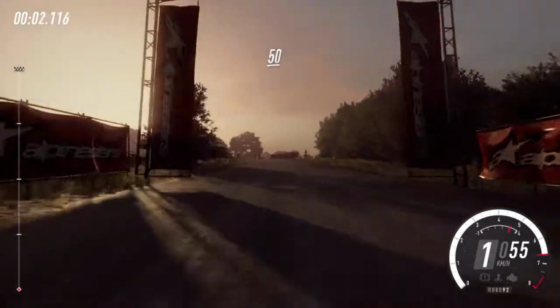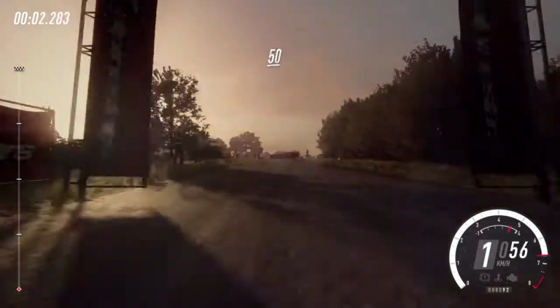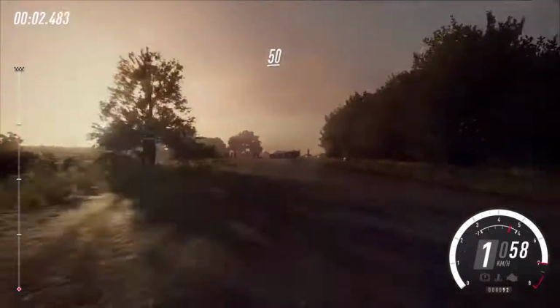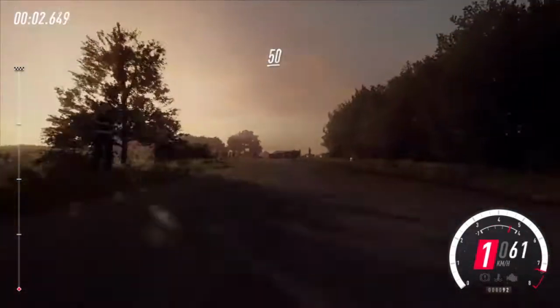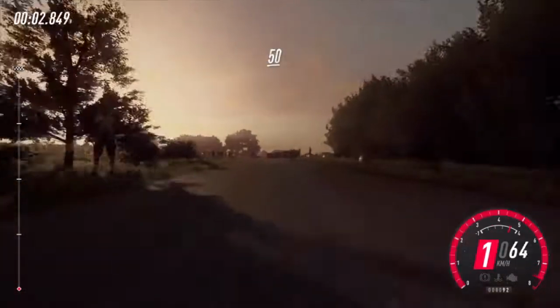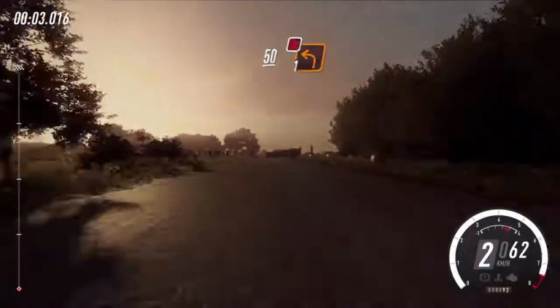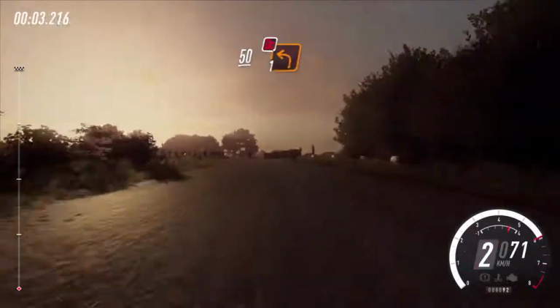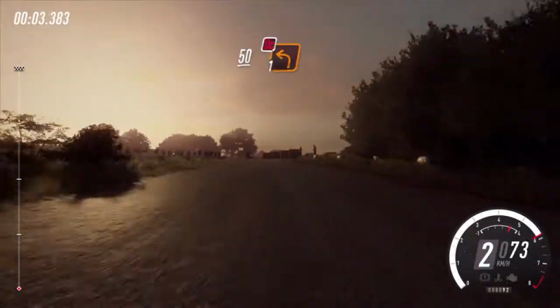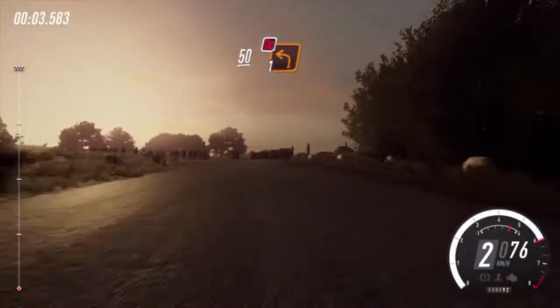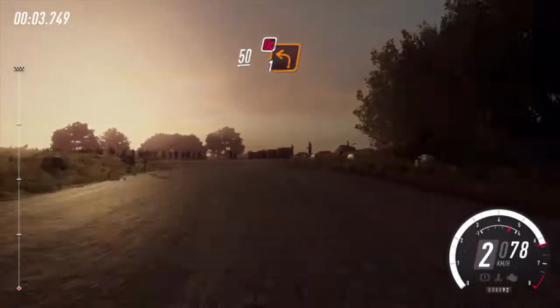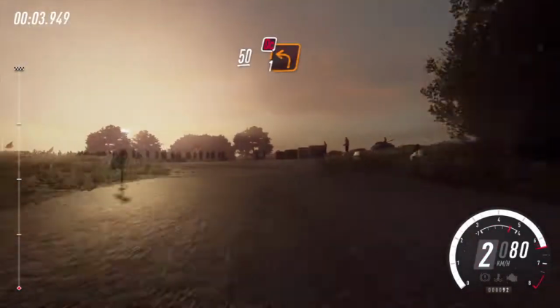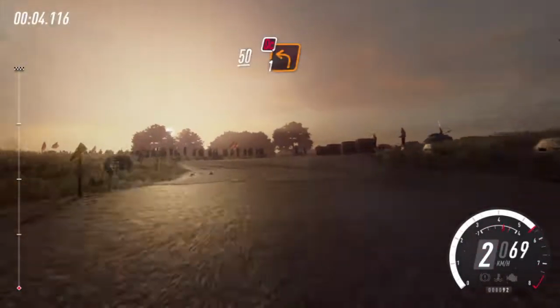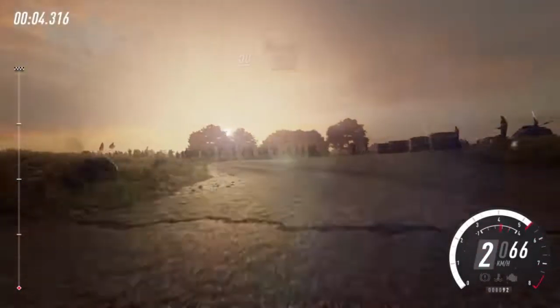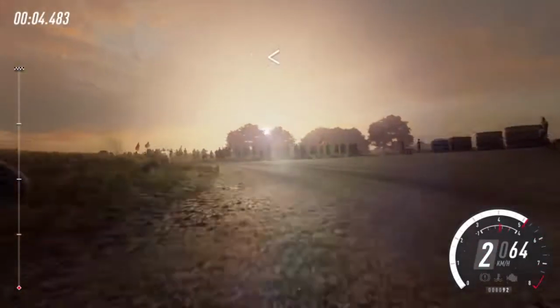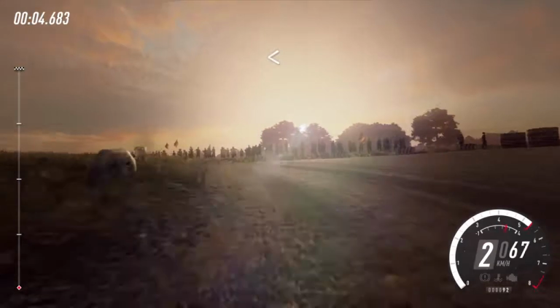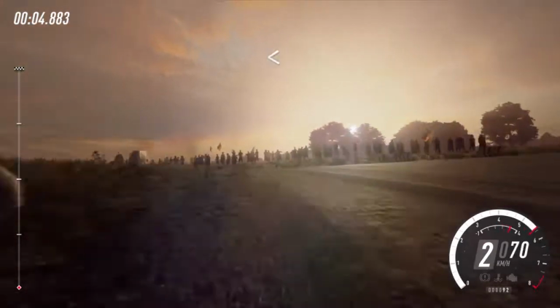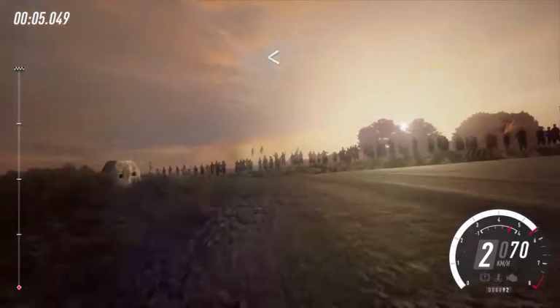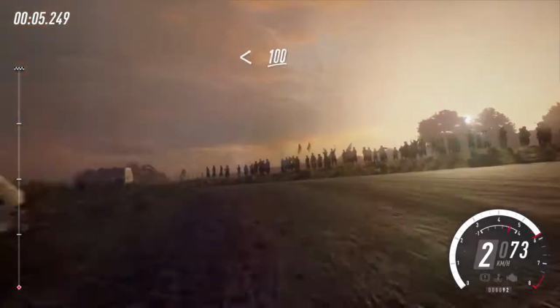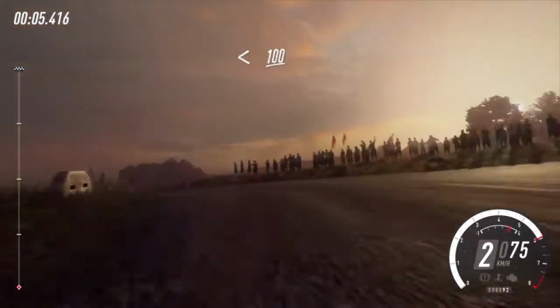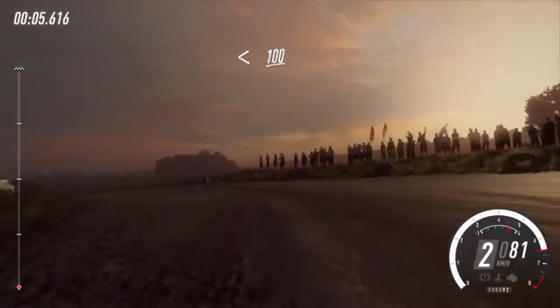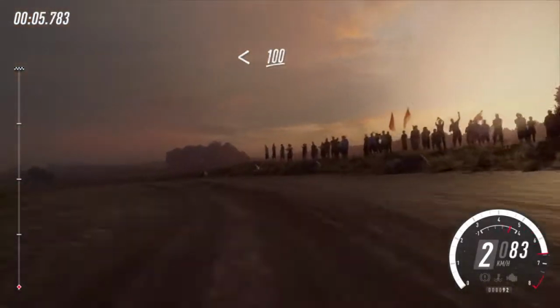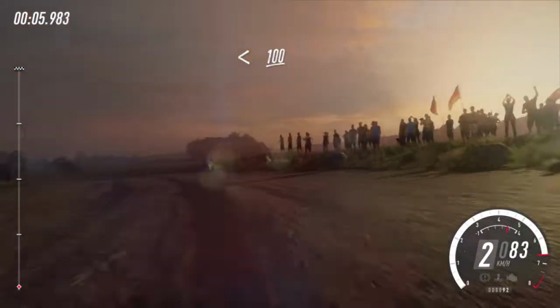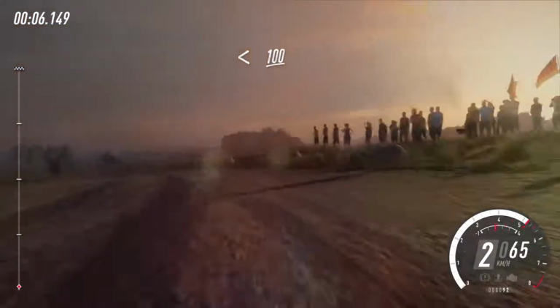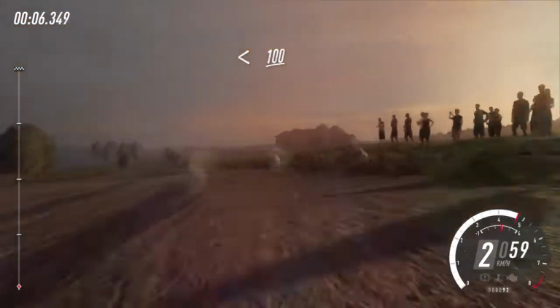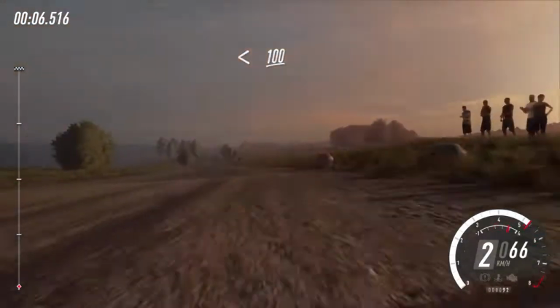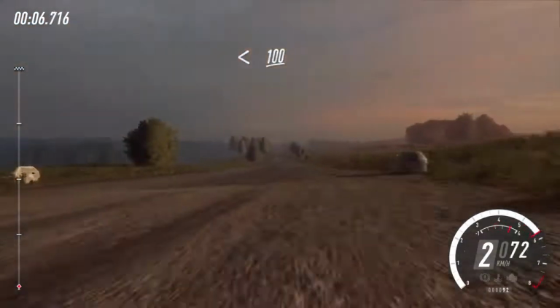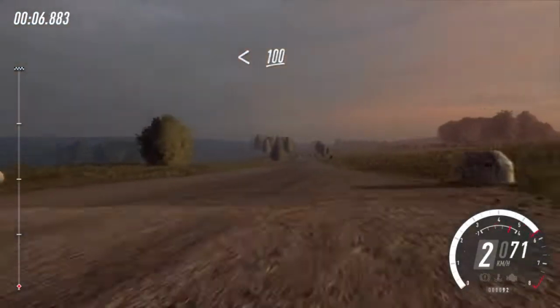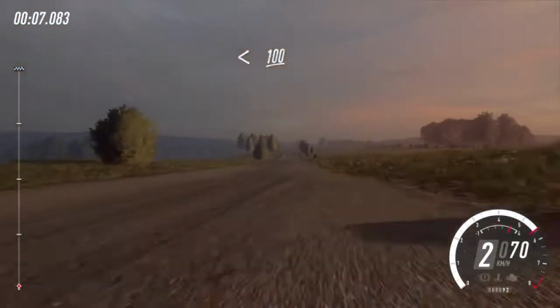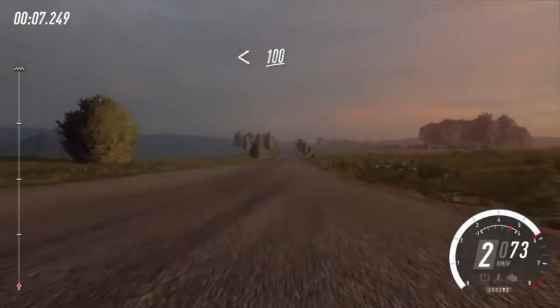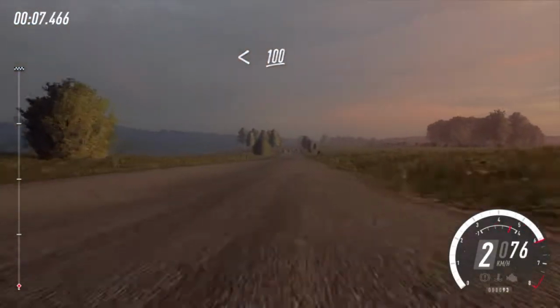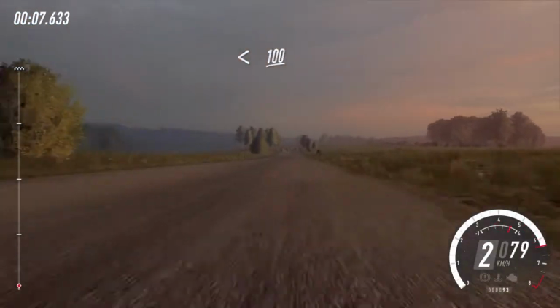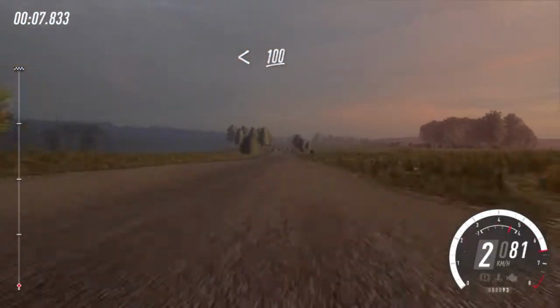turn 1 left, don't cut, opens. 100 to chicane, right entry.